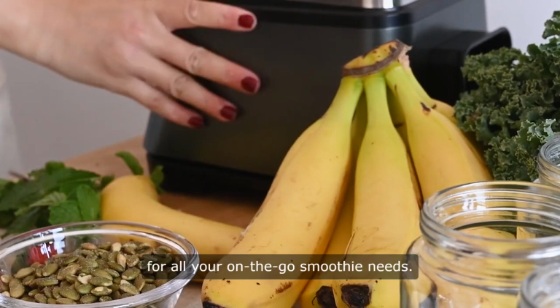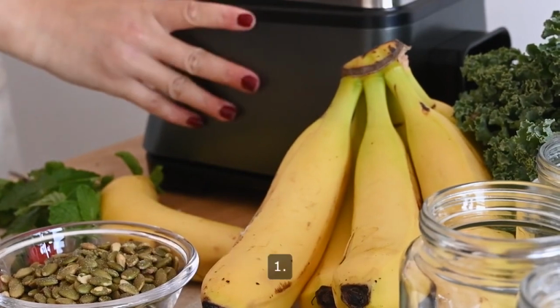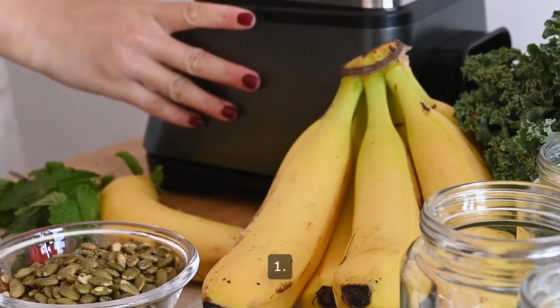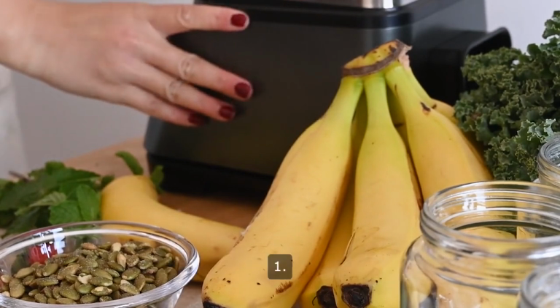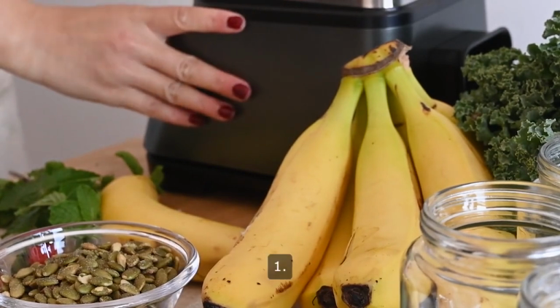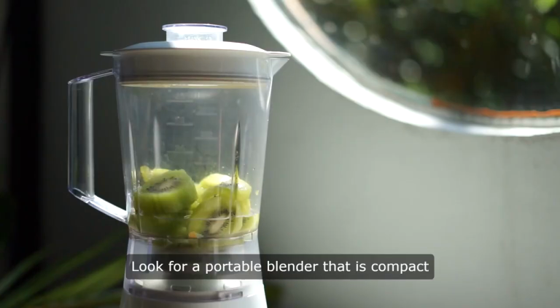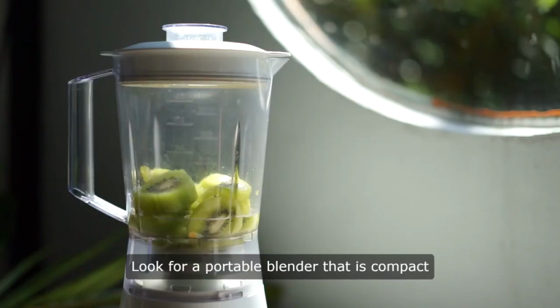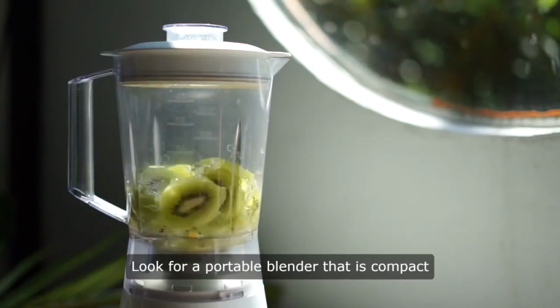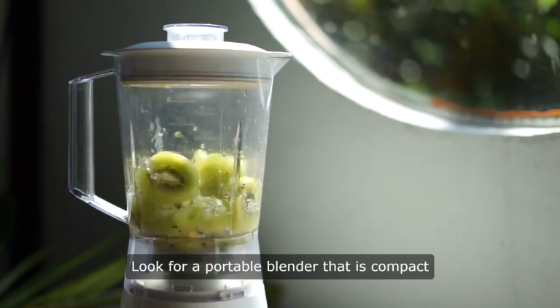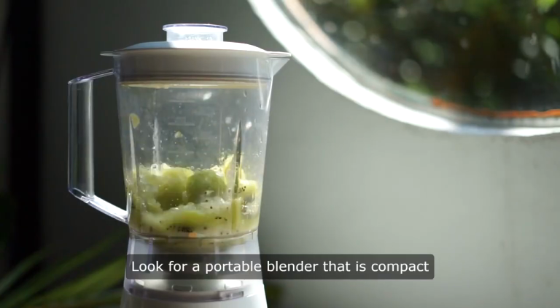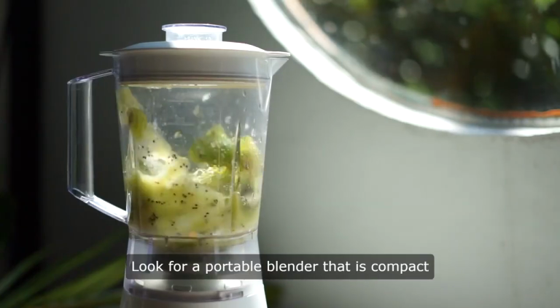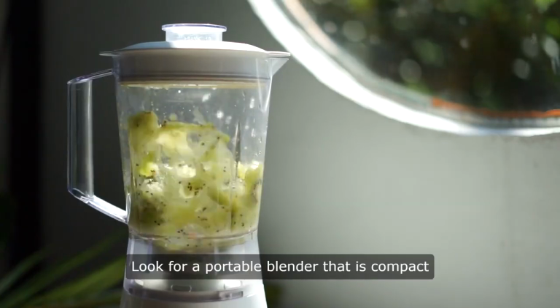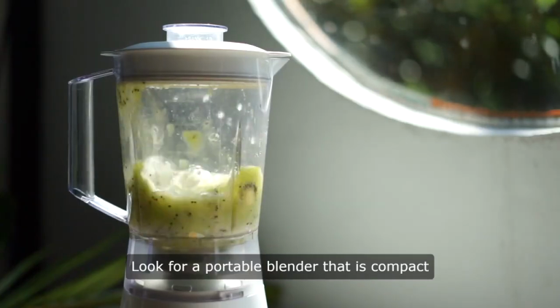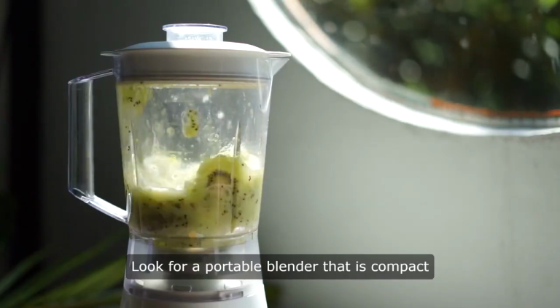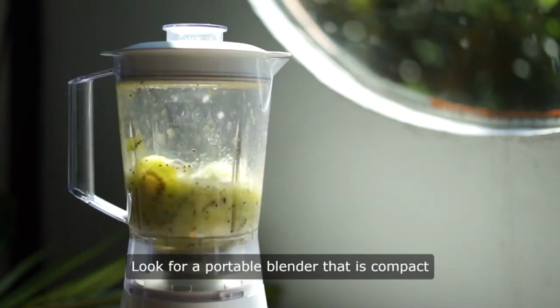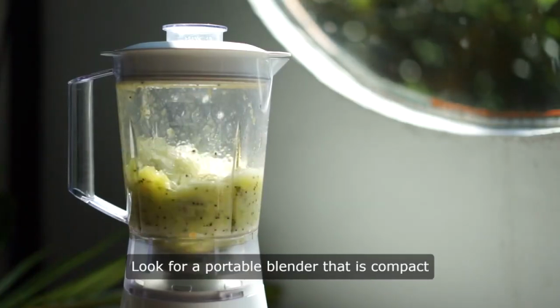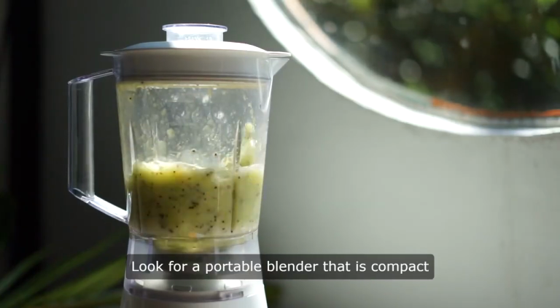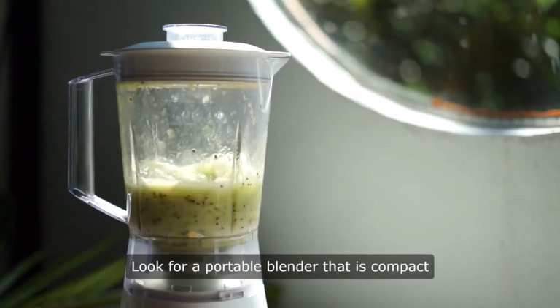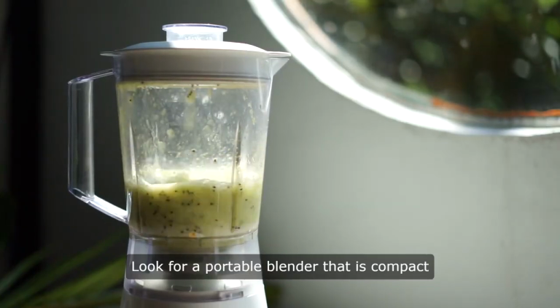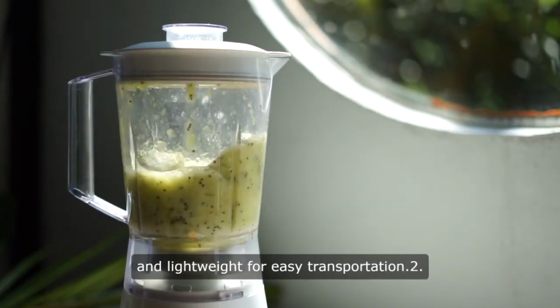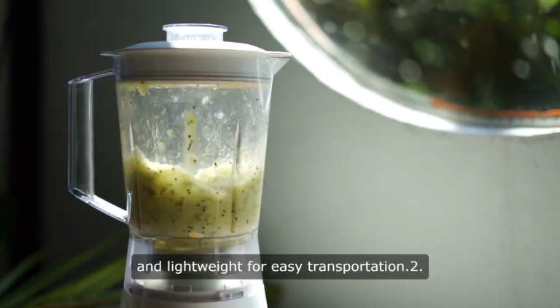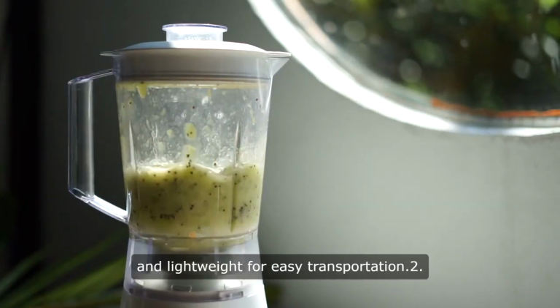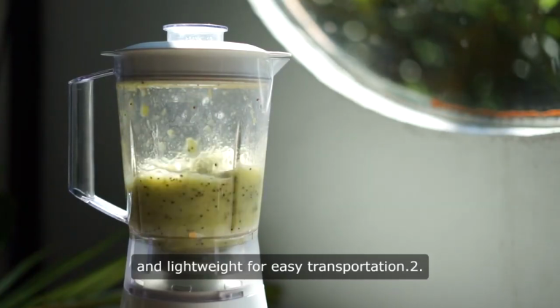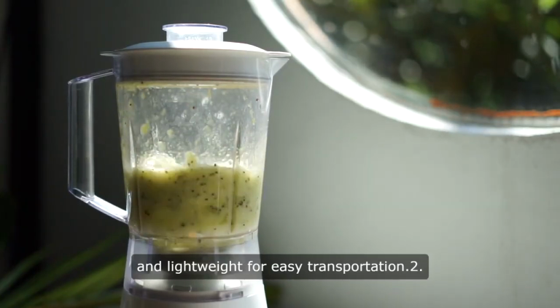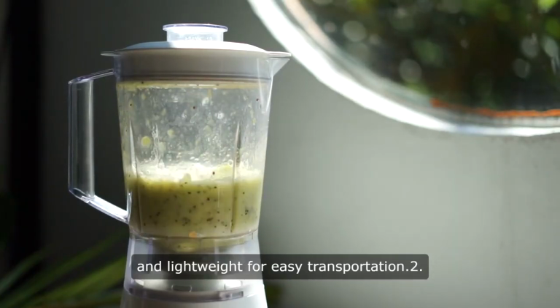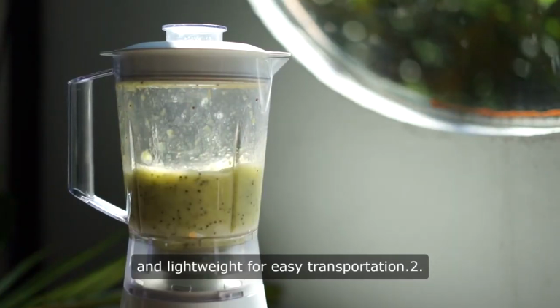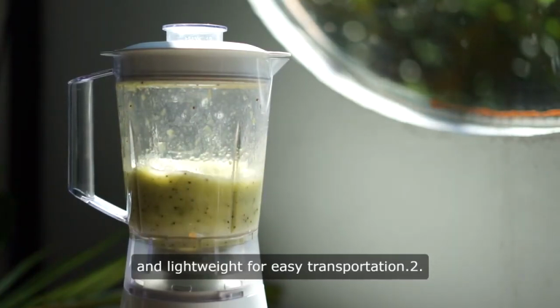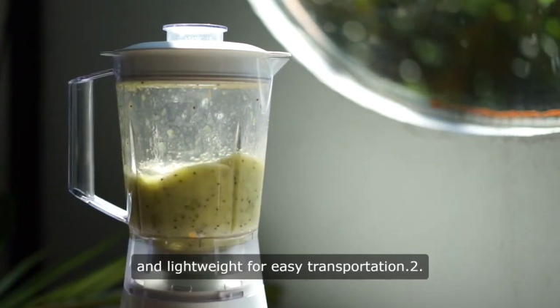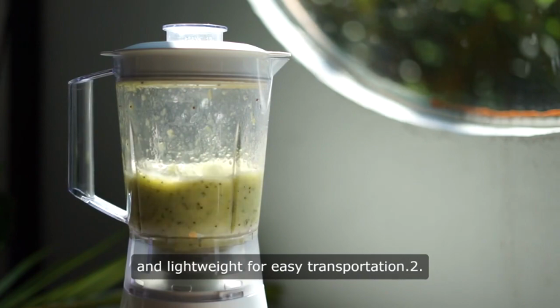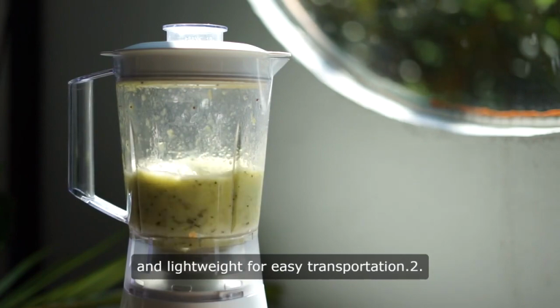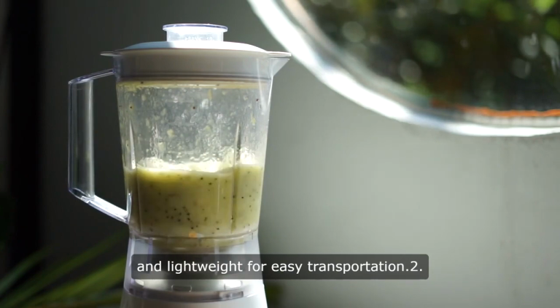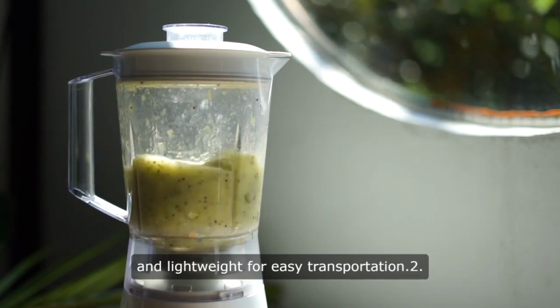1. Look for a portable blender that is compact and lightweight for easy transportation.